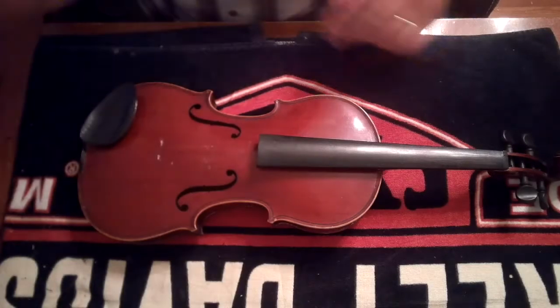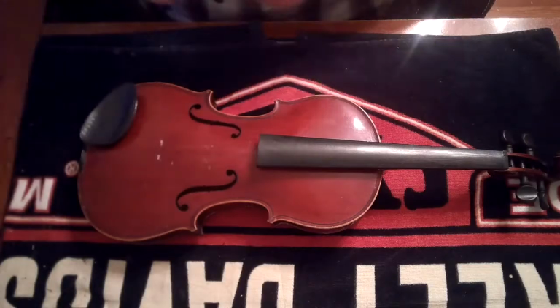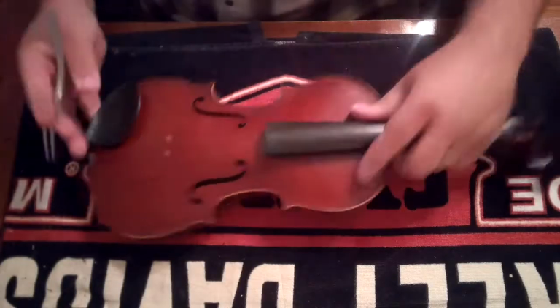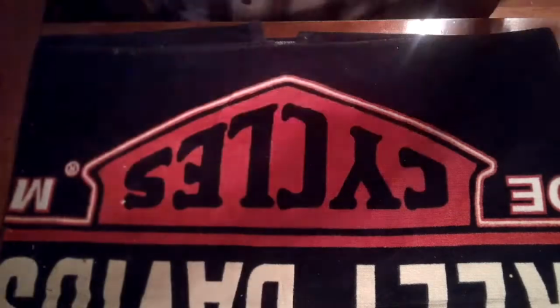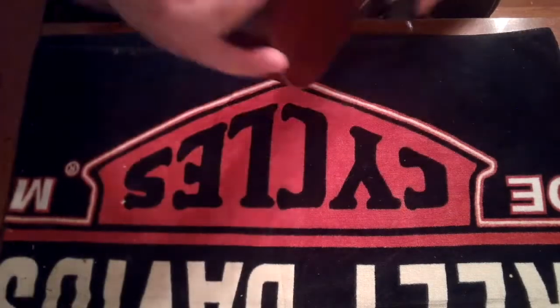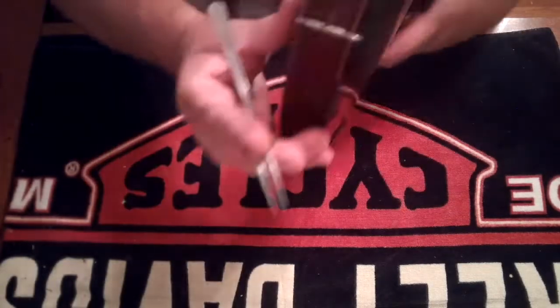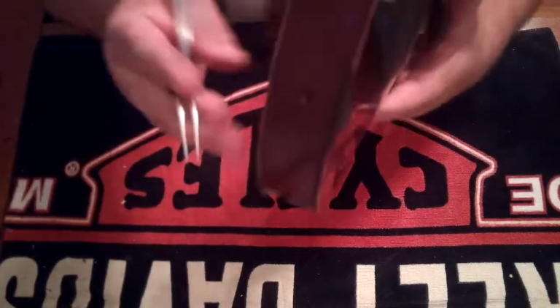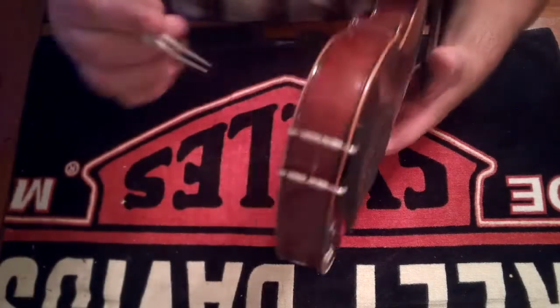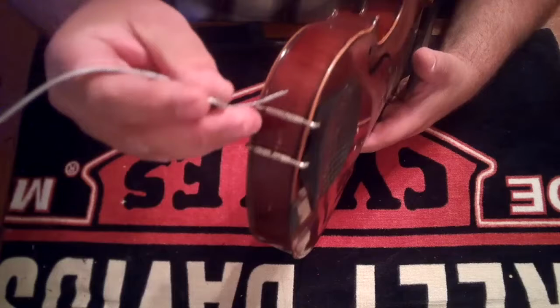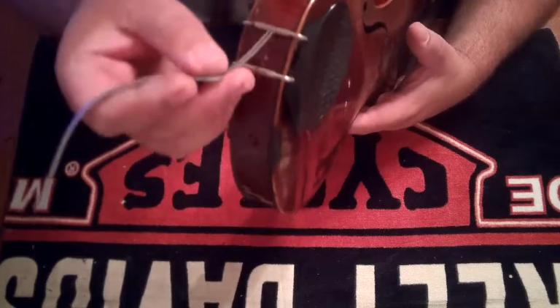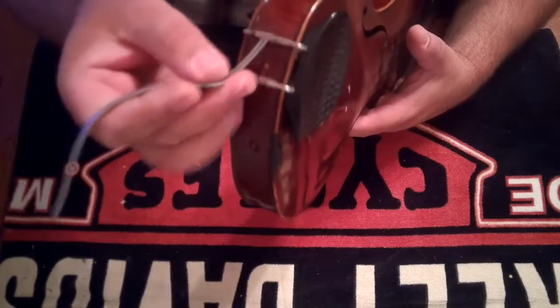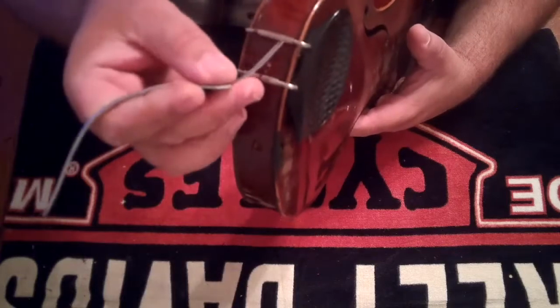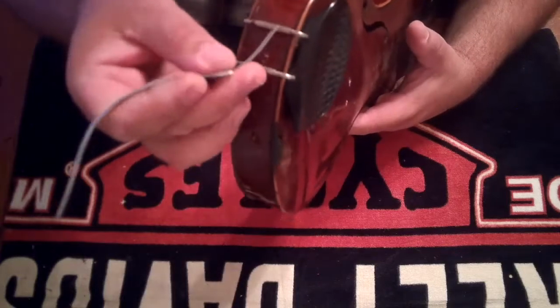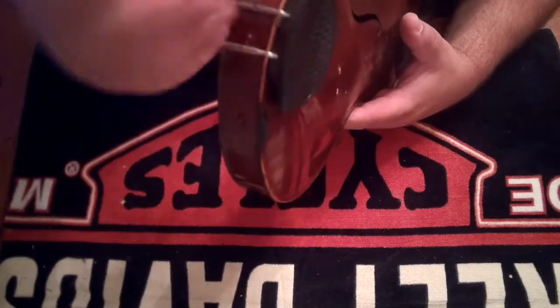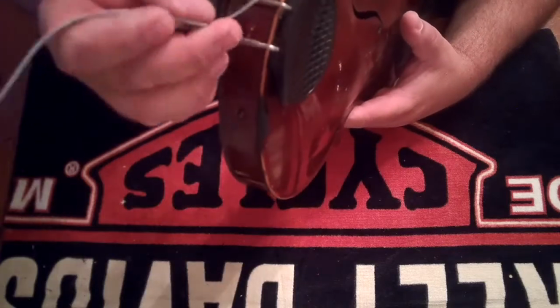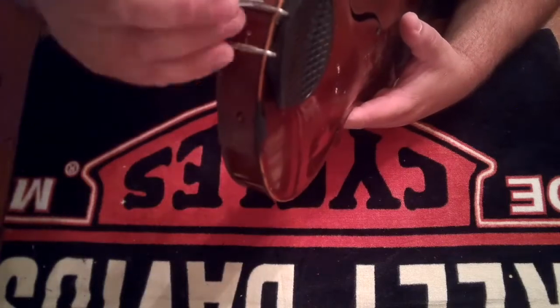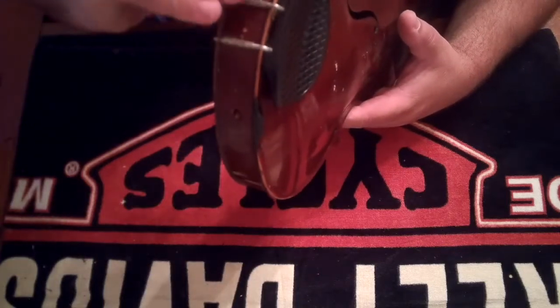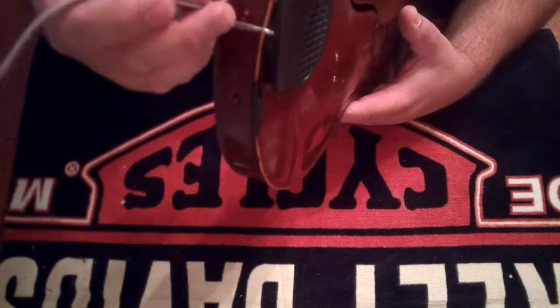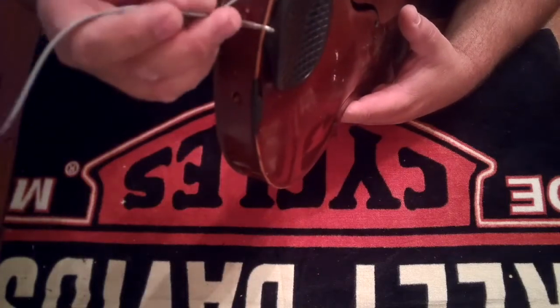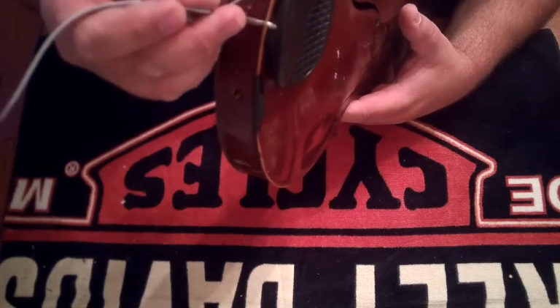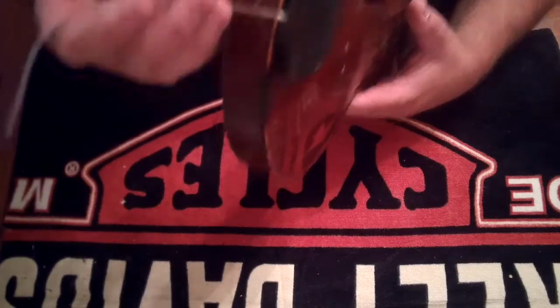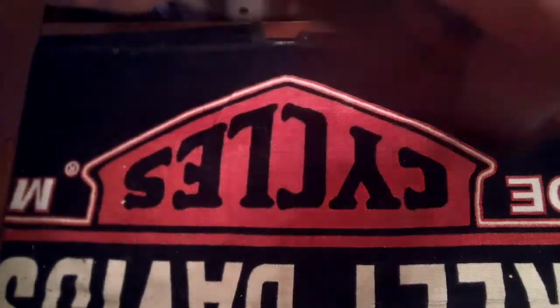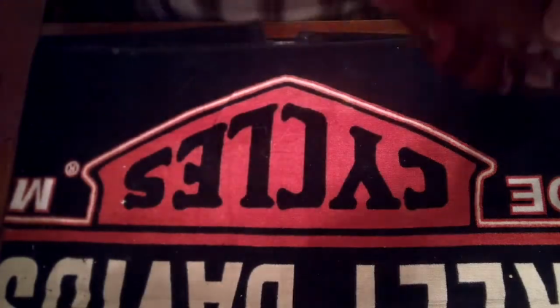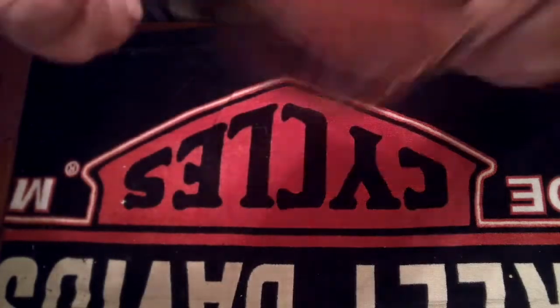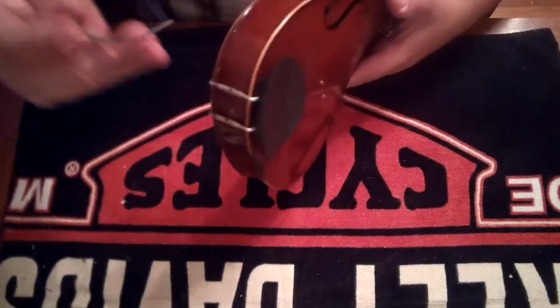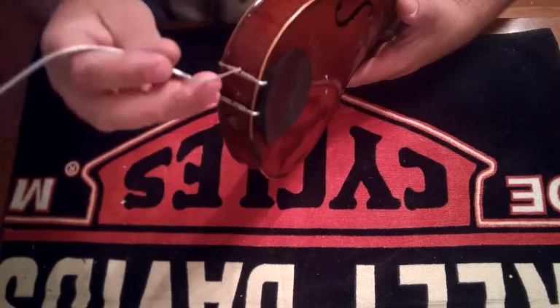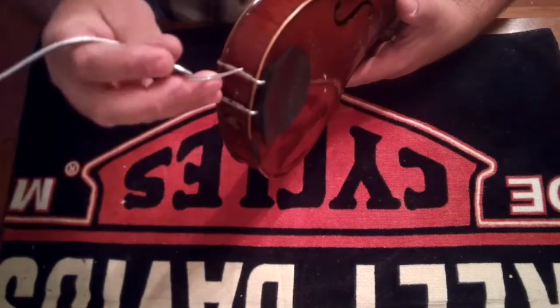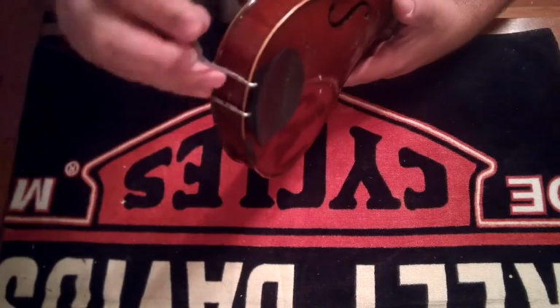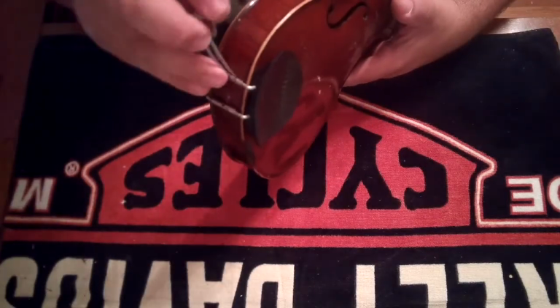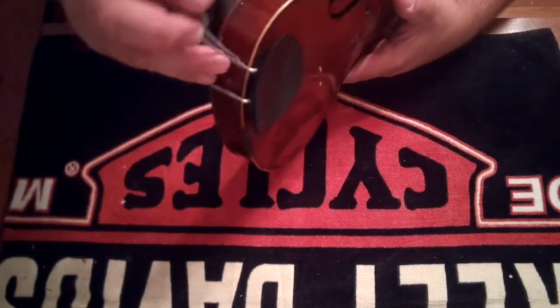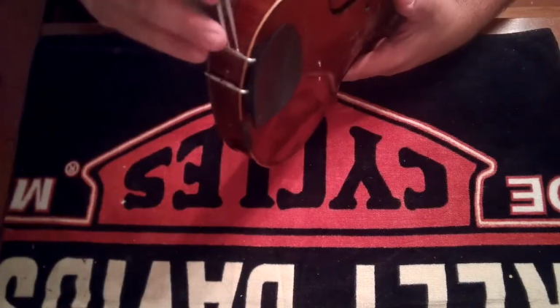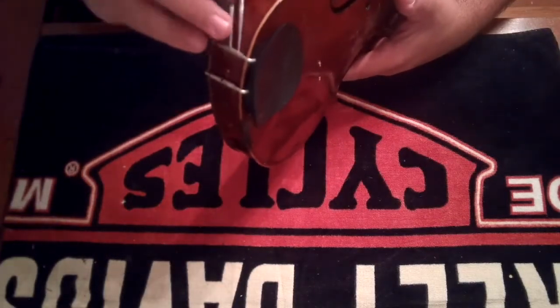Welcome back, friends, to another Sunday Sound Post episode on Kentucky Small Batch Strings. I'm your host, Greg Marksie.